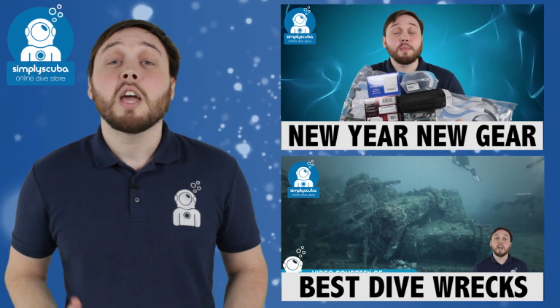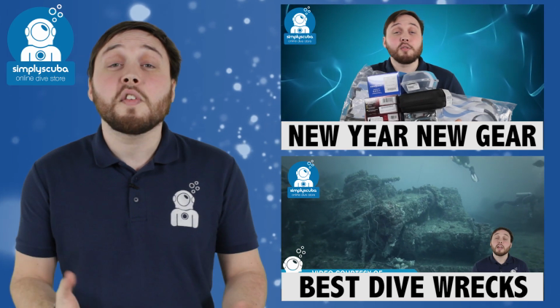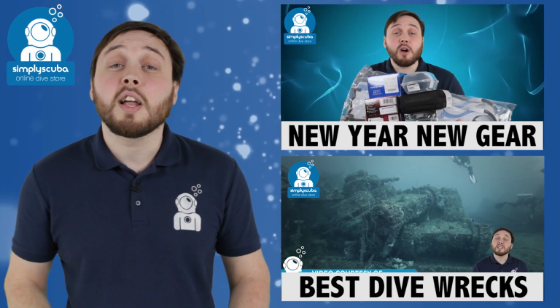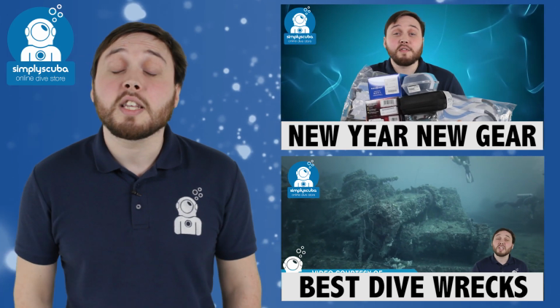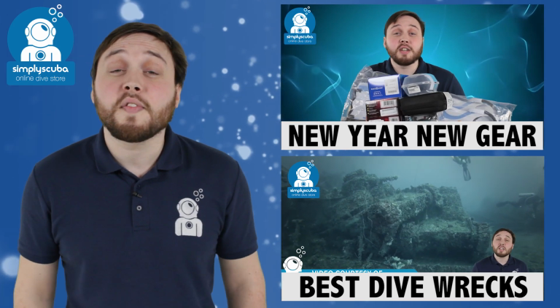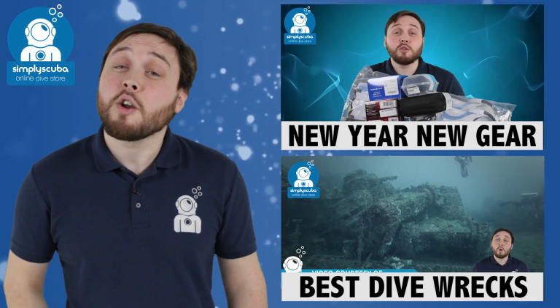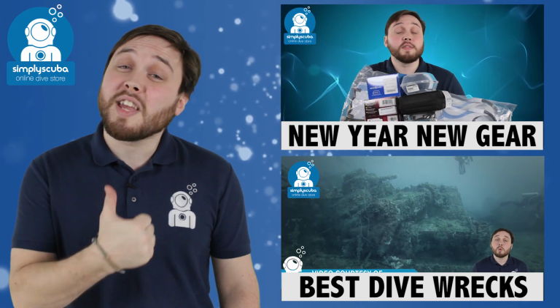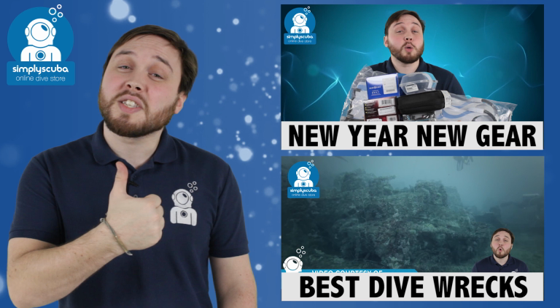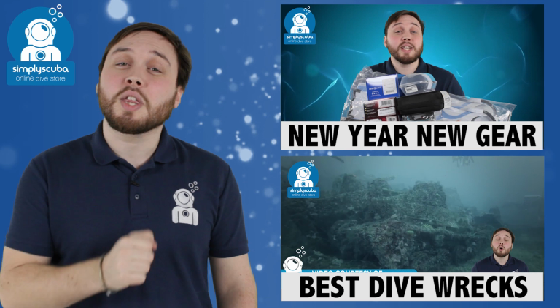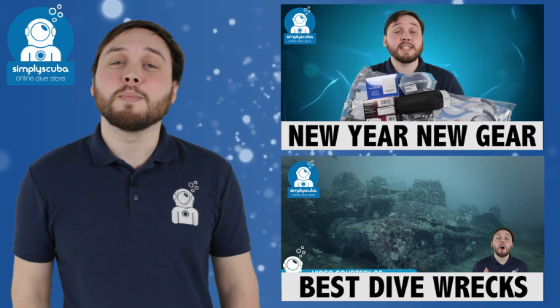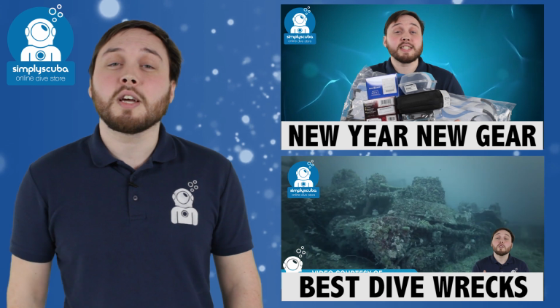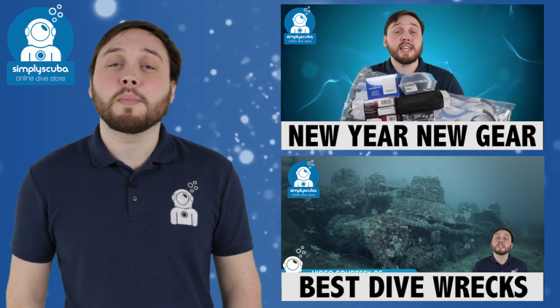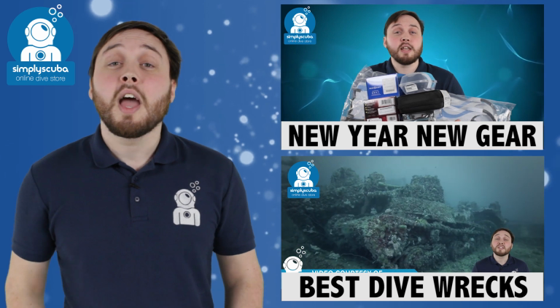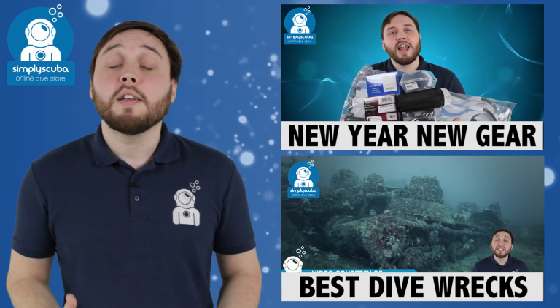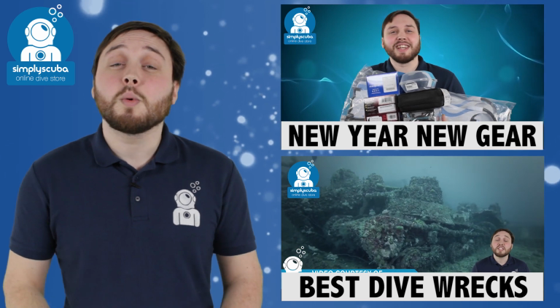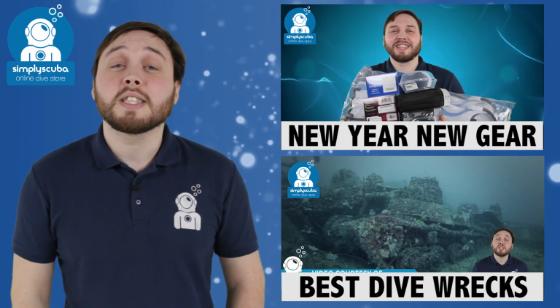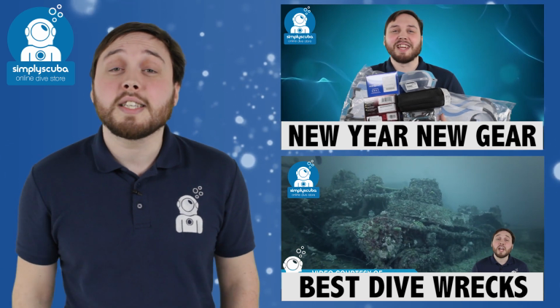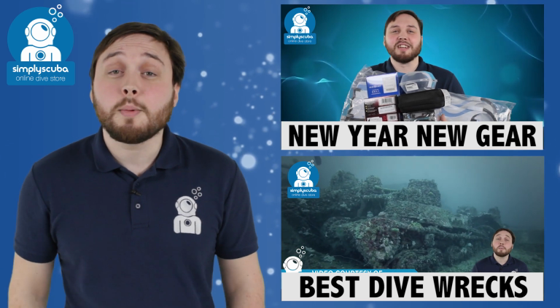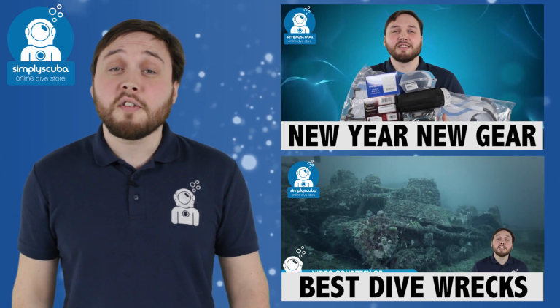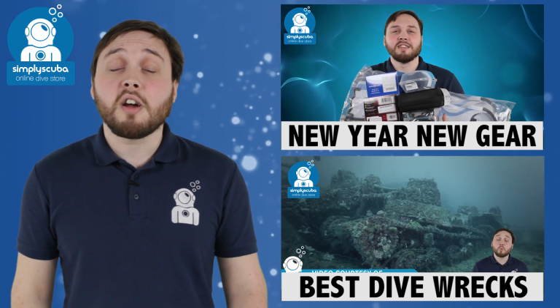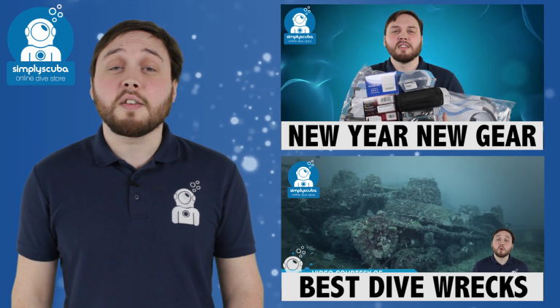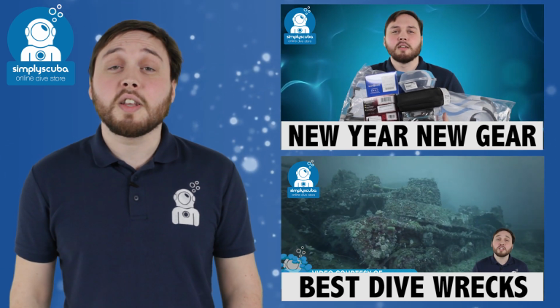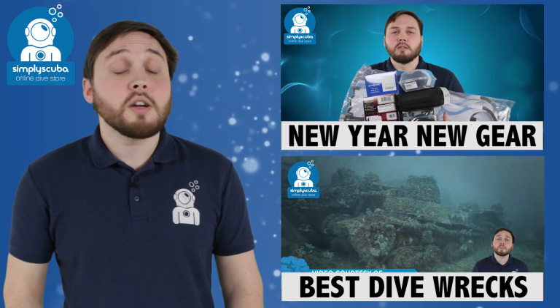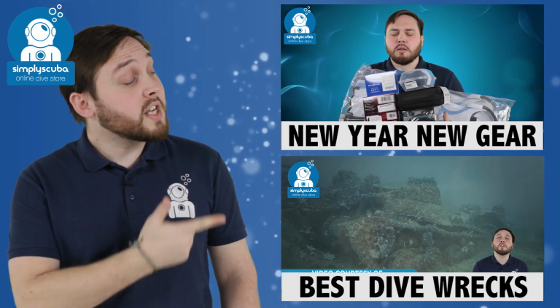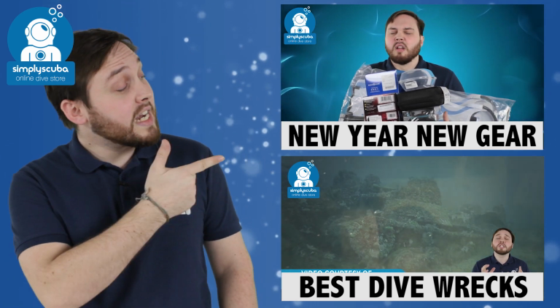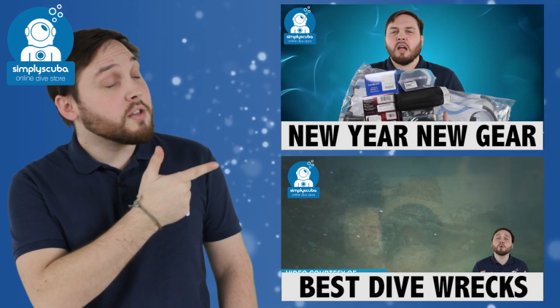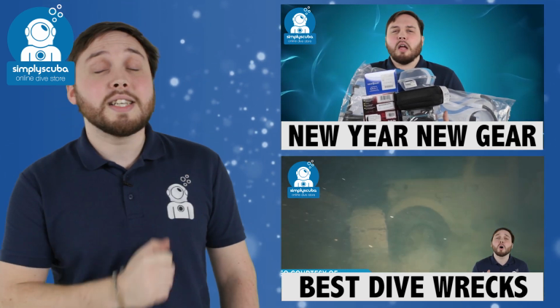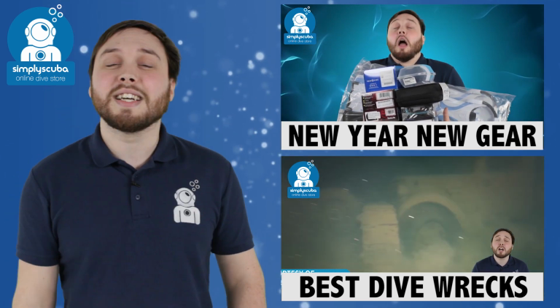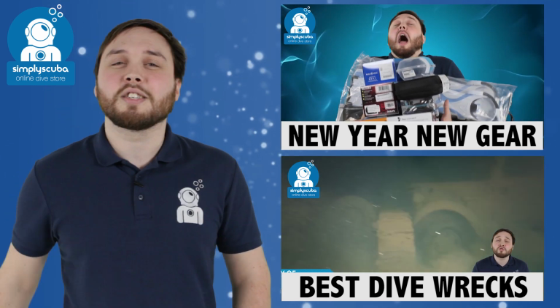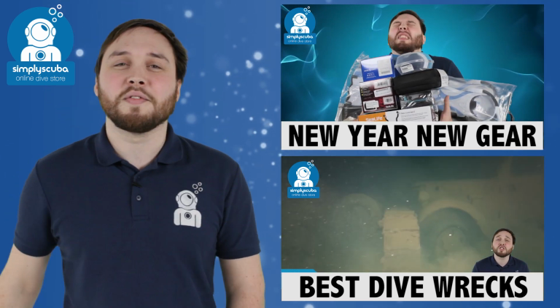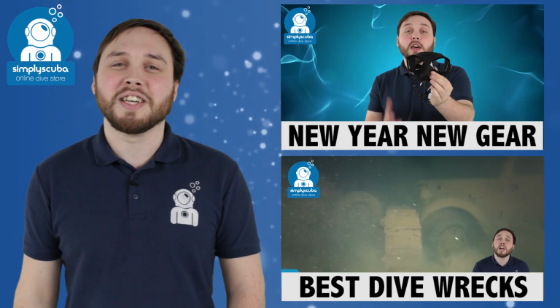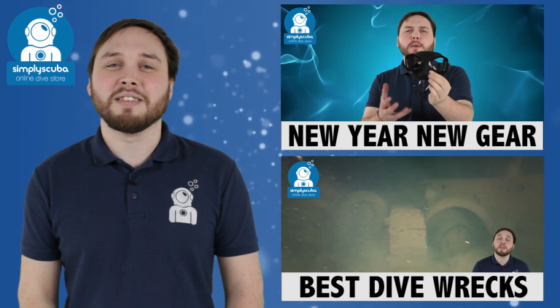If you like this video, give us a thumbs up, and if you want to see some of our other videos, click on these links over here.